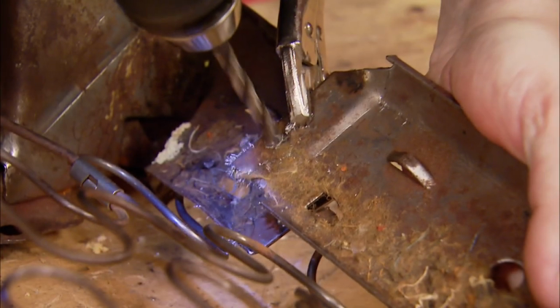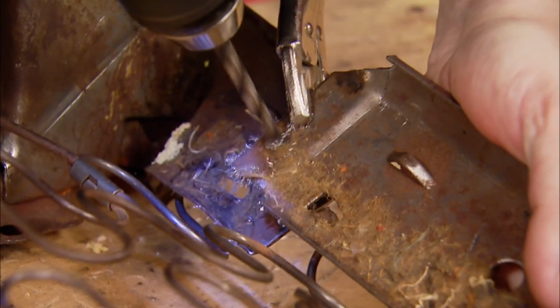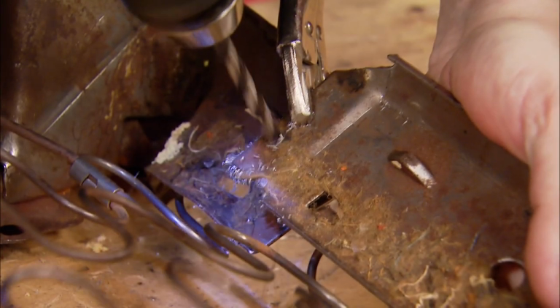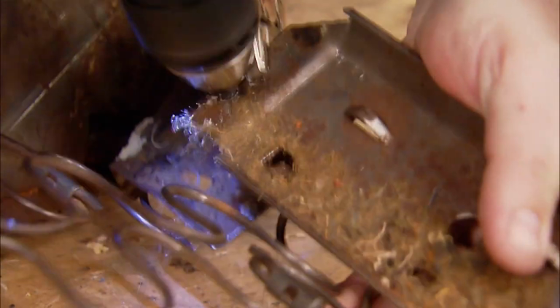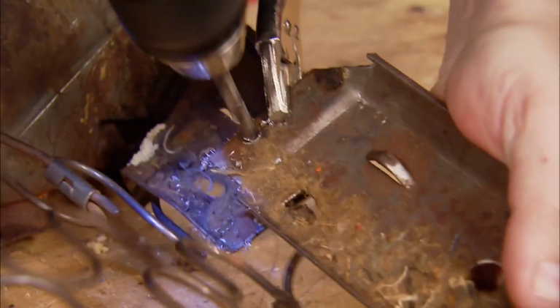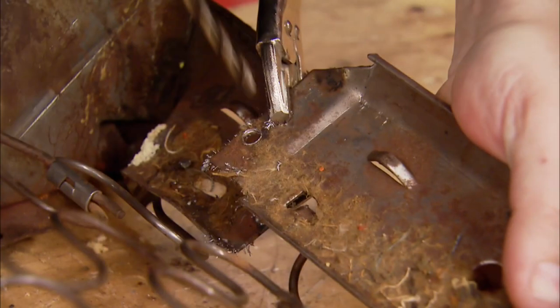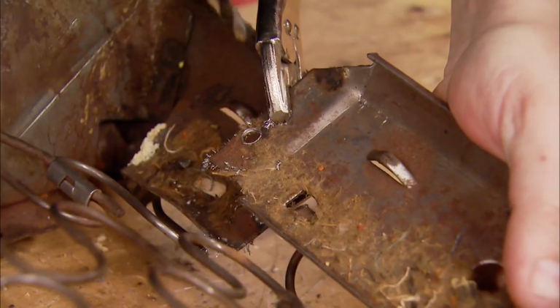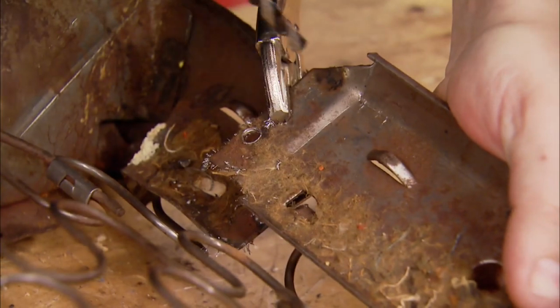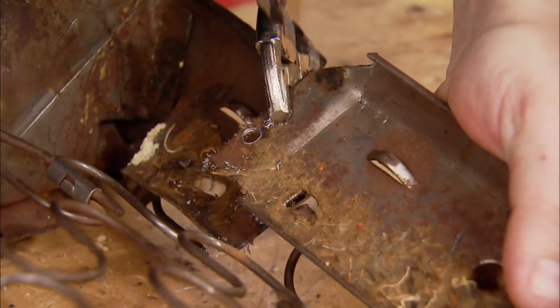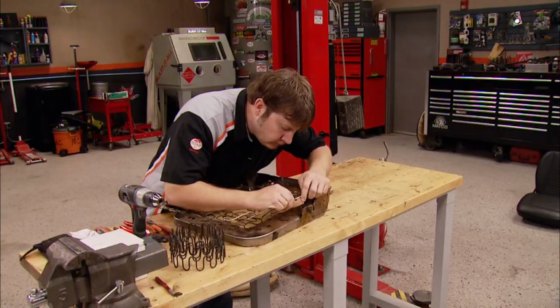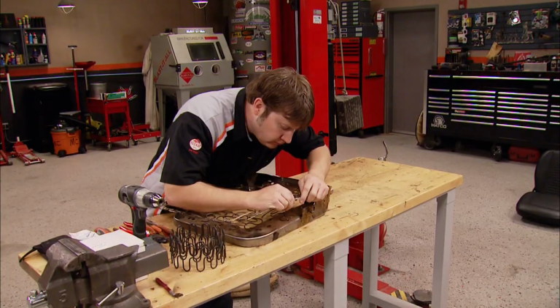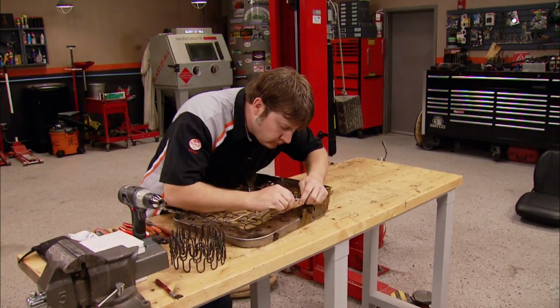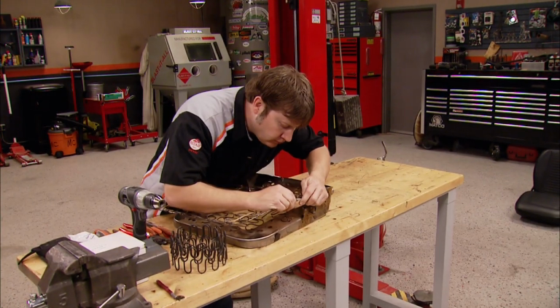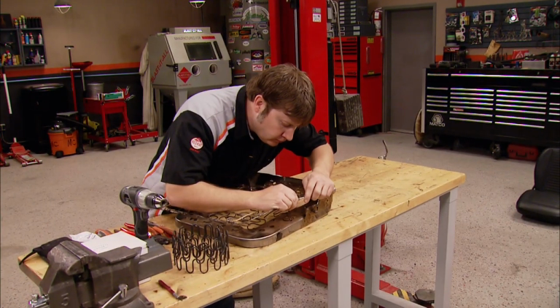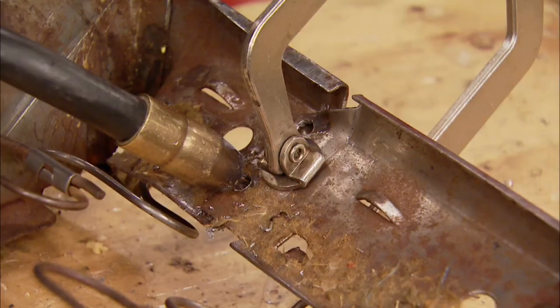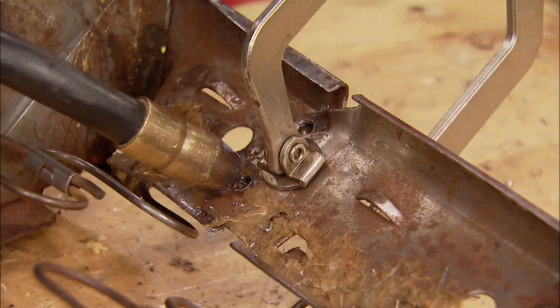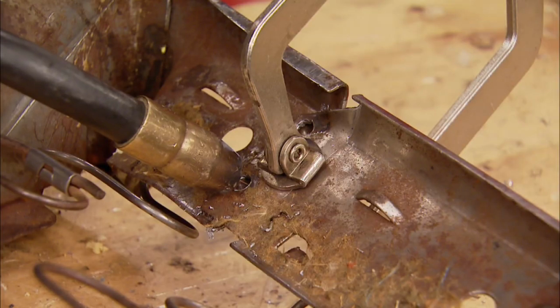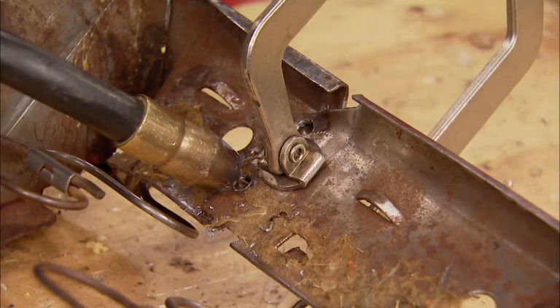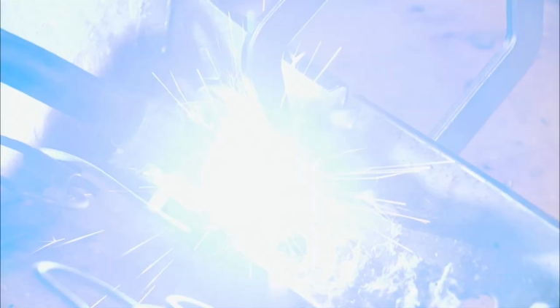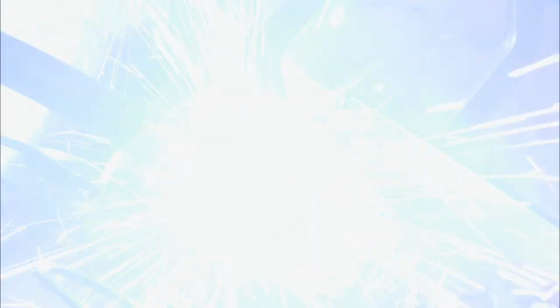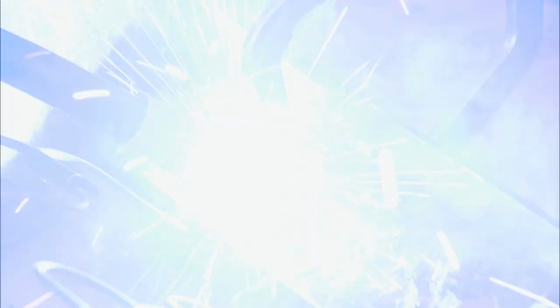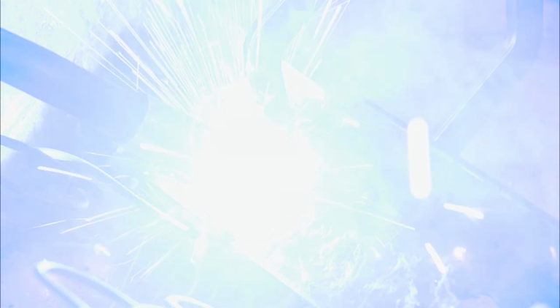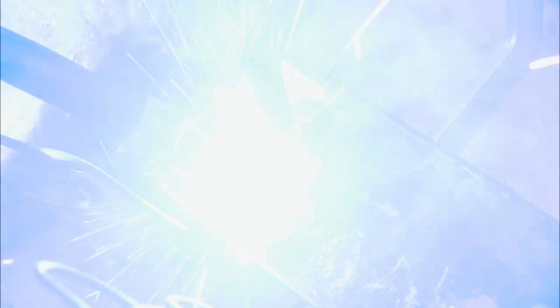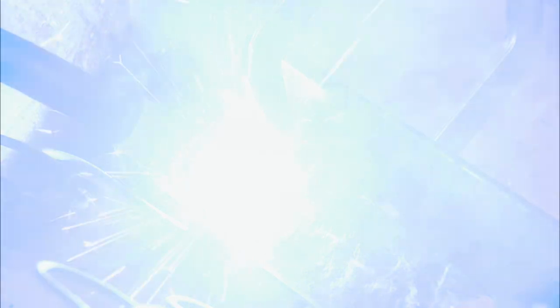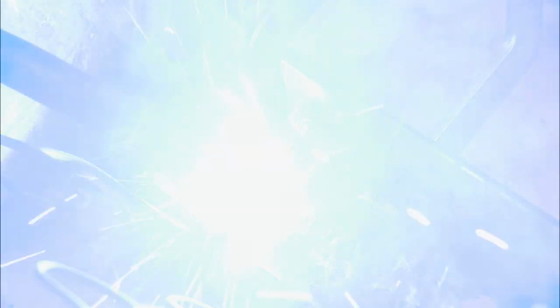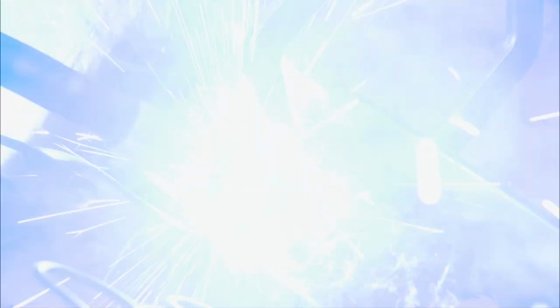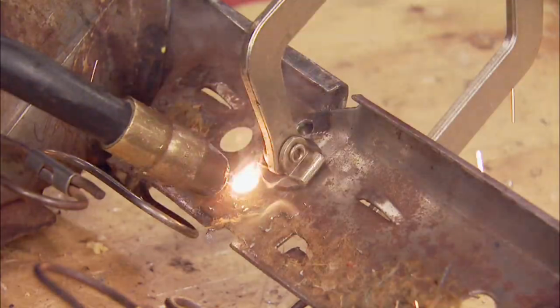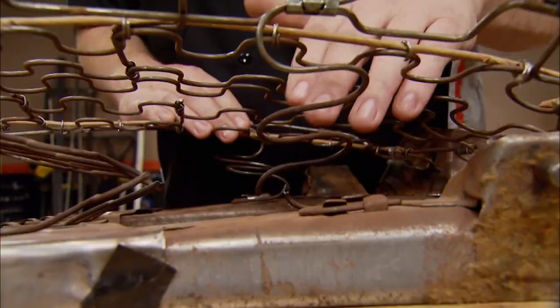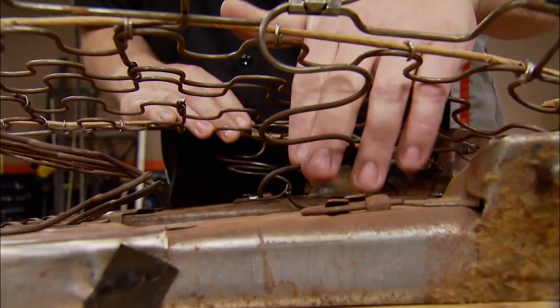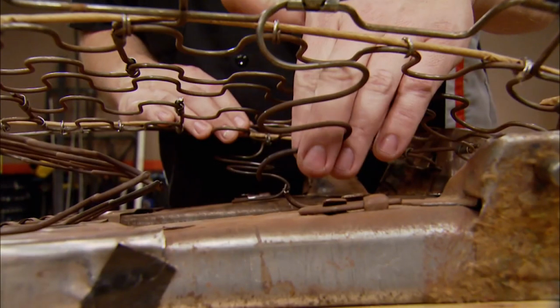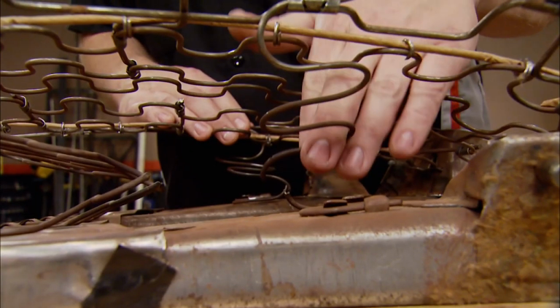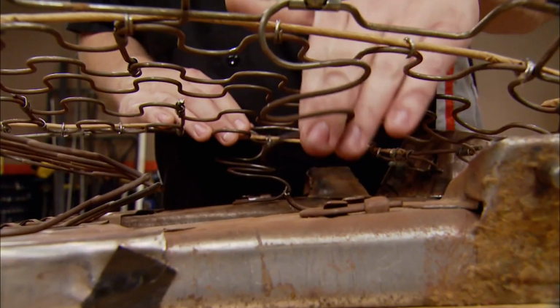Today on Muscle Car, work on the Copo Camaro conversion continues as we put a spring in your step.